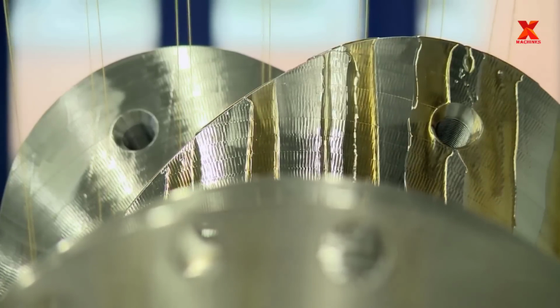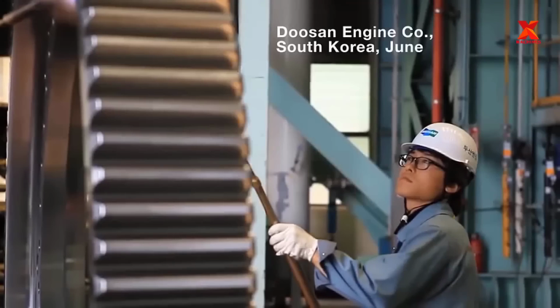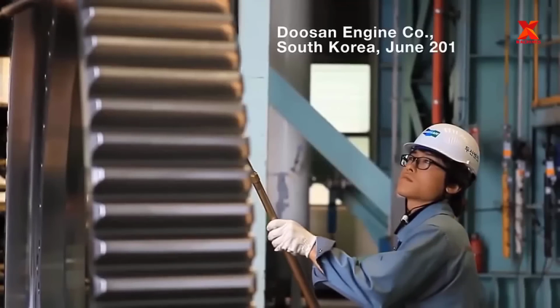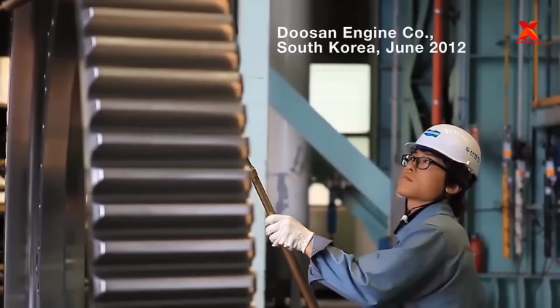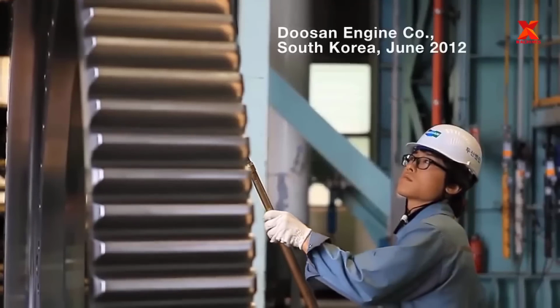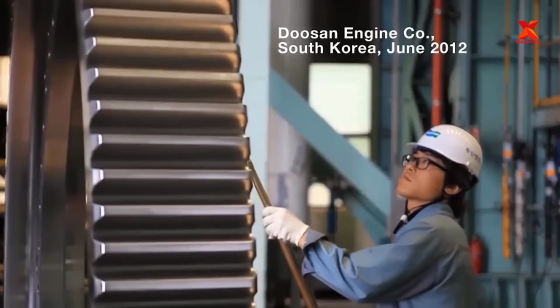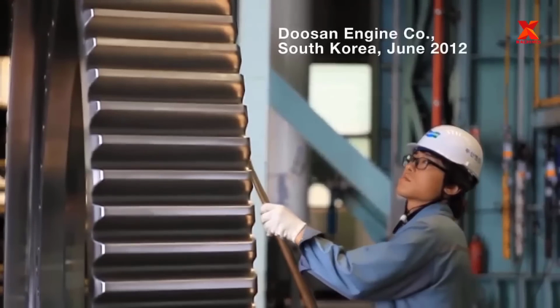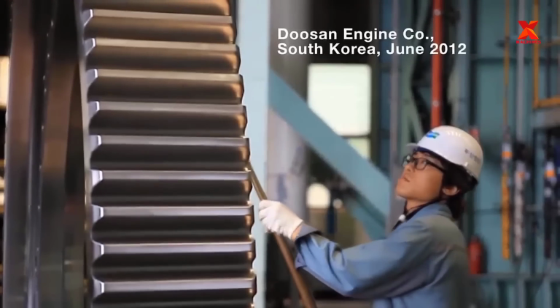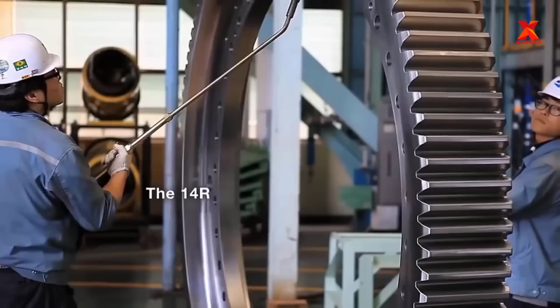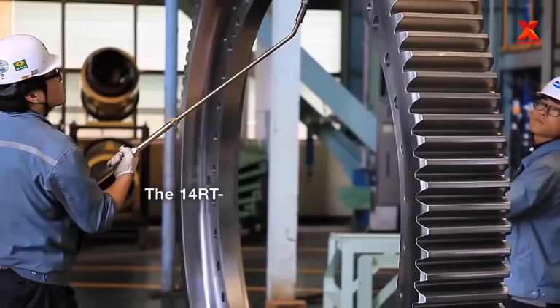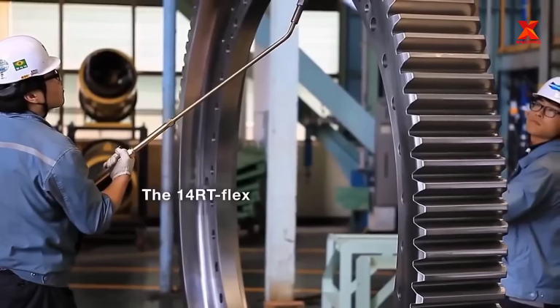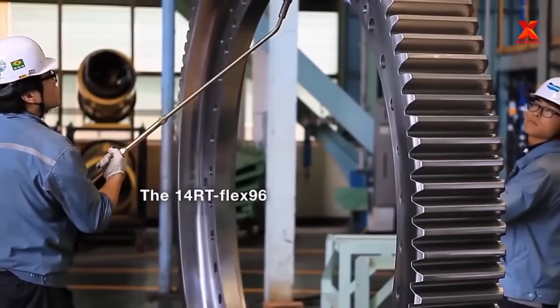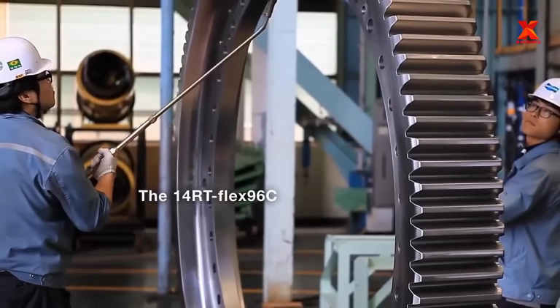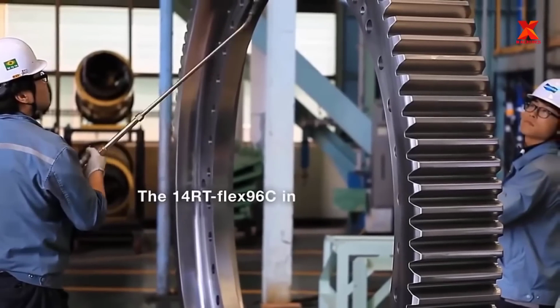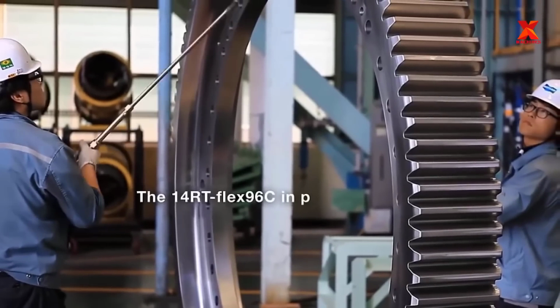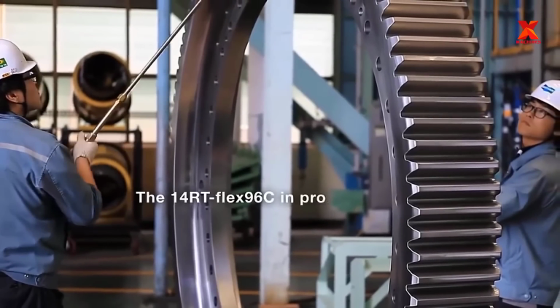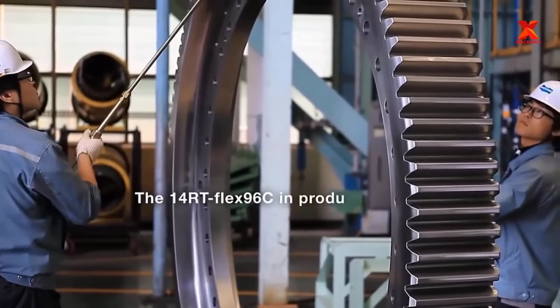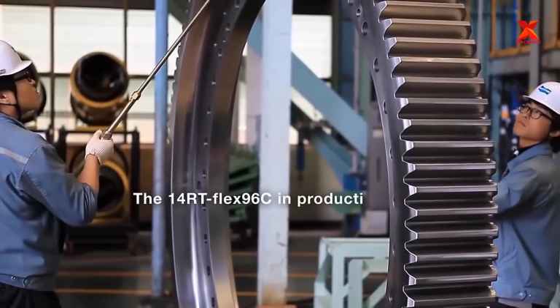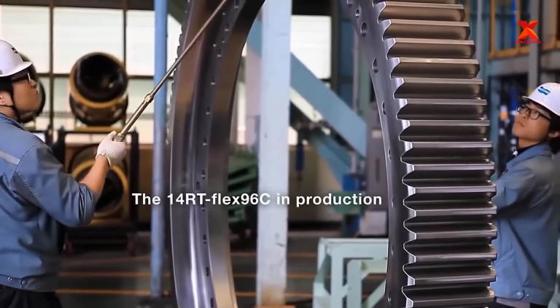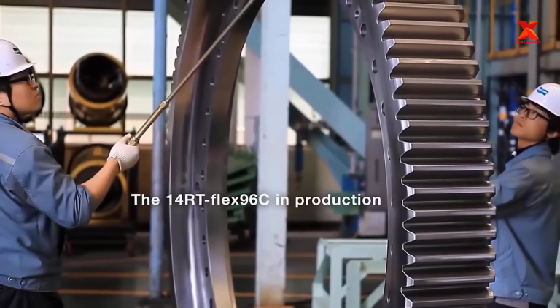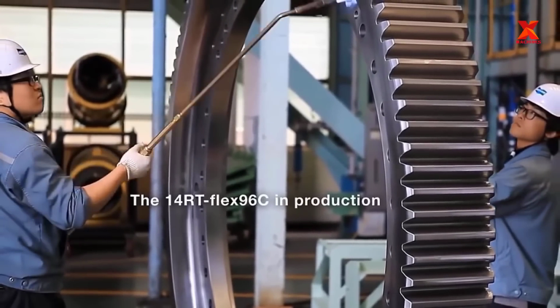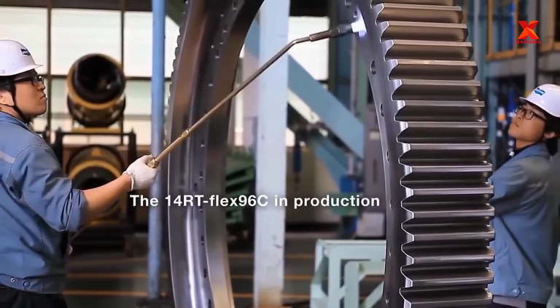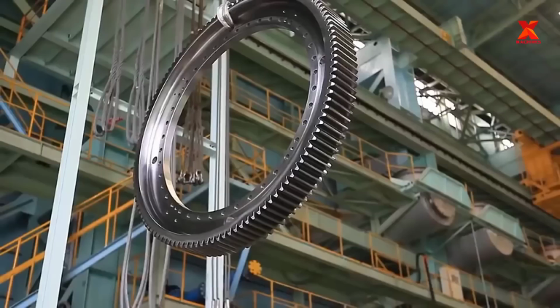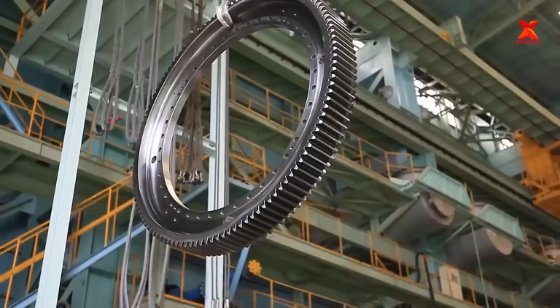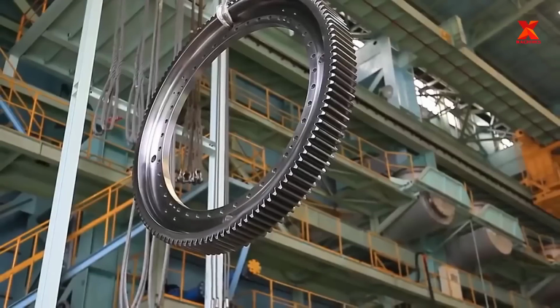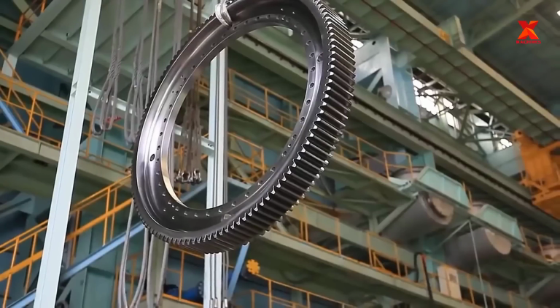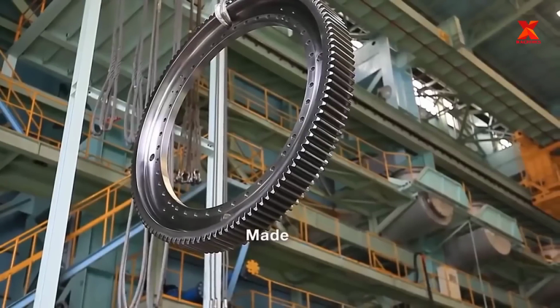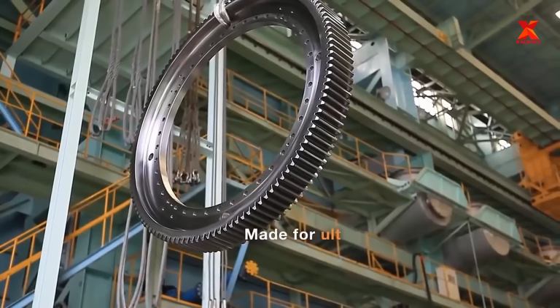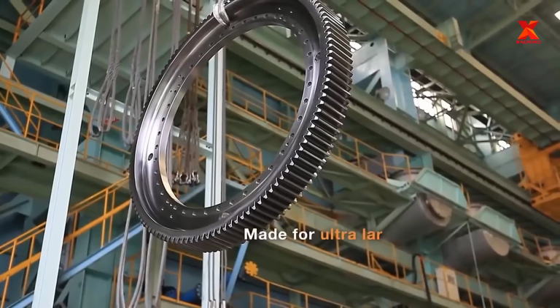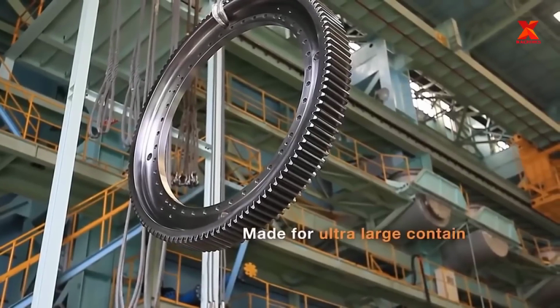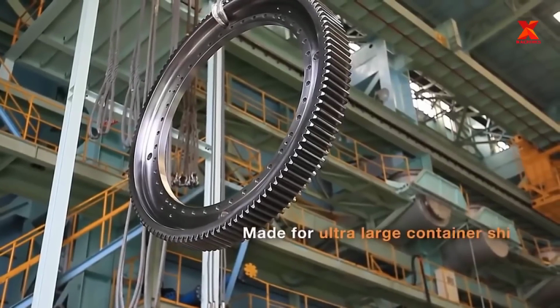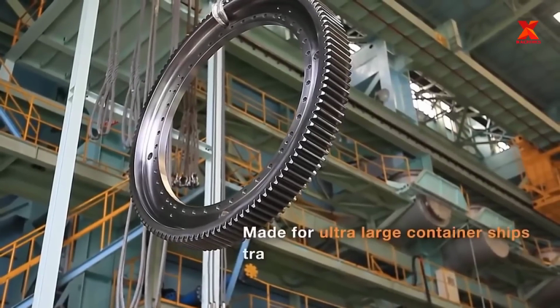Next is the process of assembling the crankshaft into the world's largest diesel engine at Doosan Engine Company's factory in South Korea.